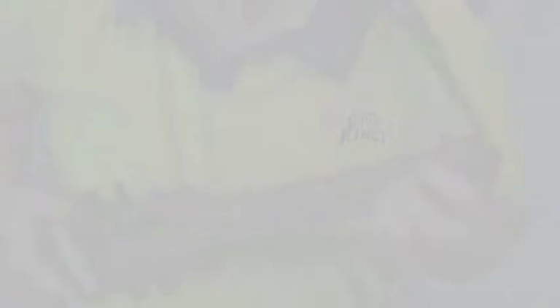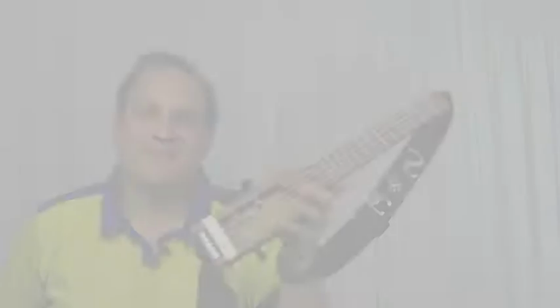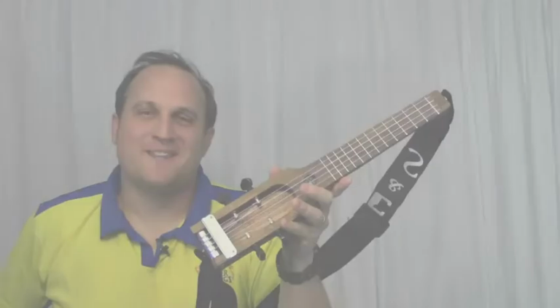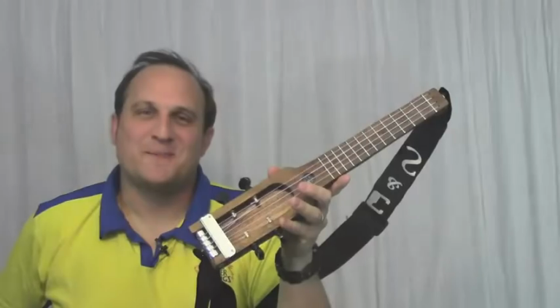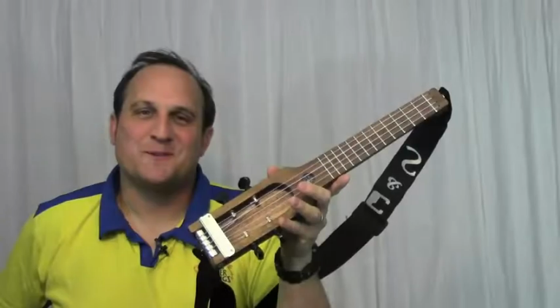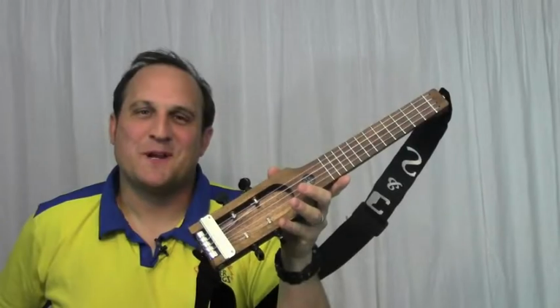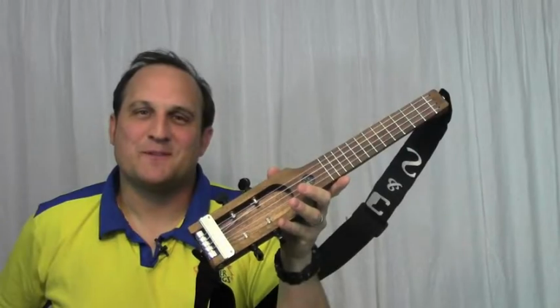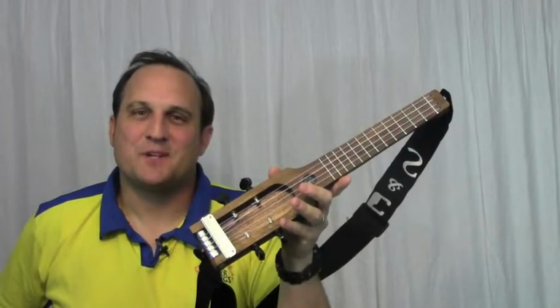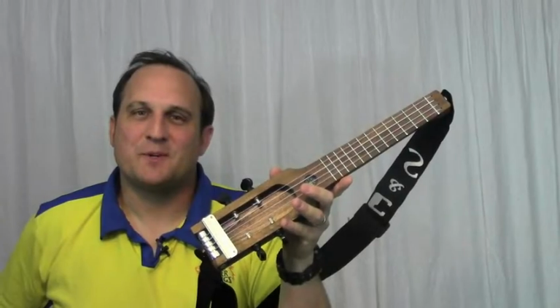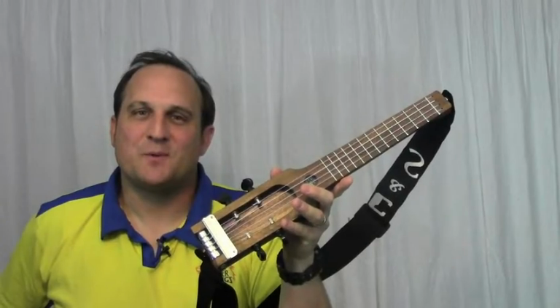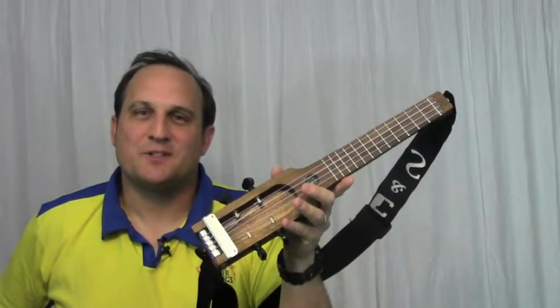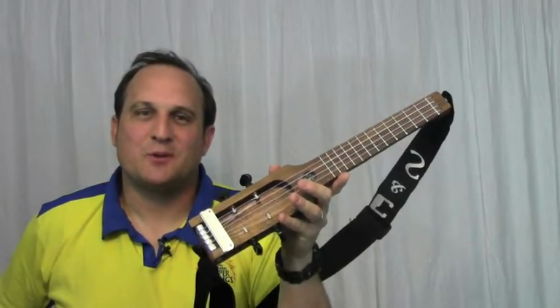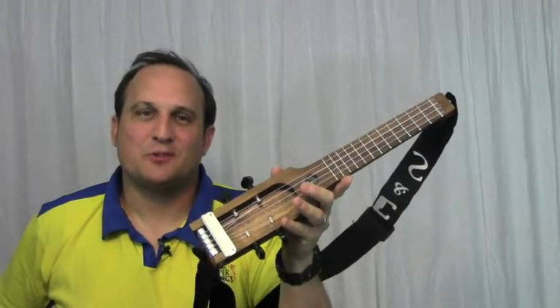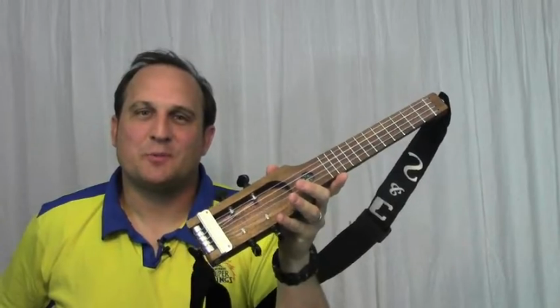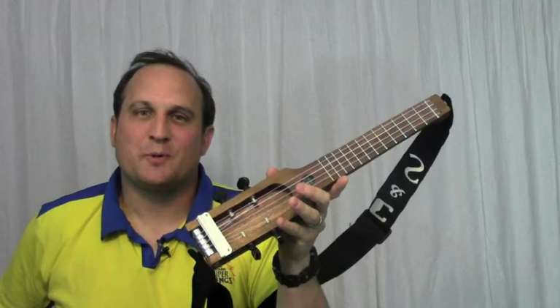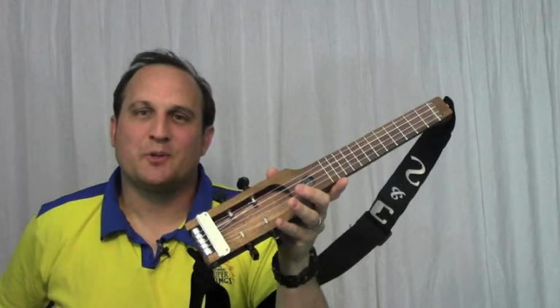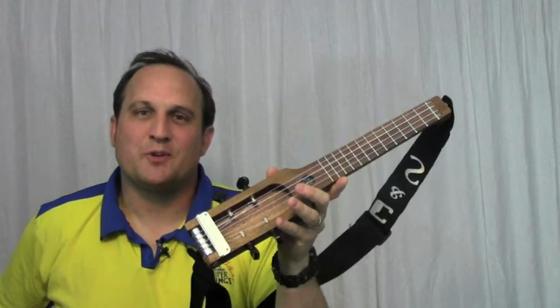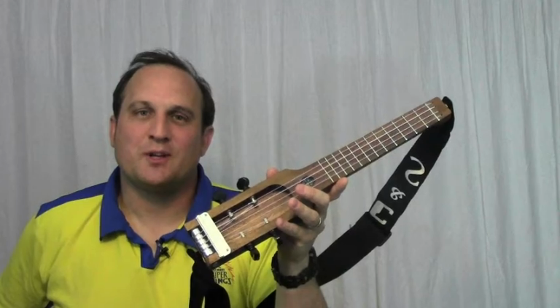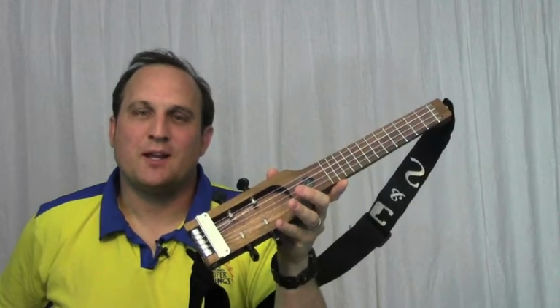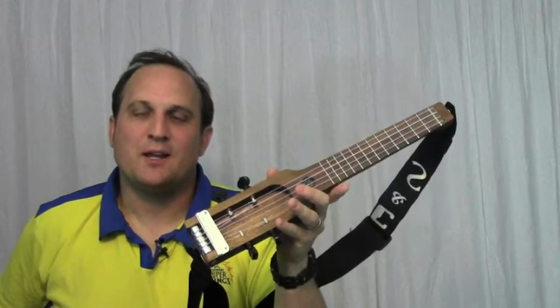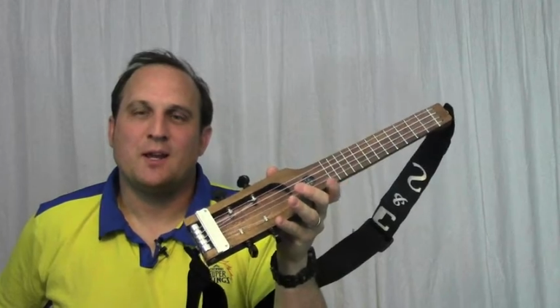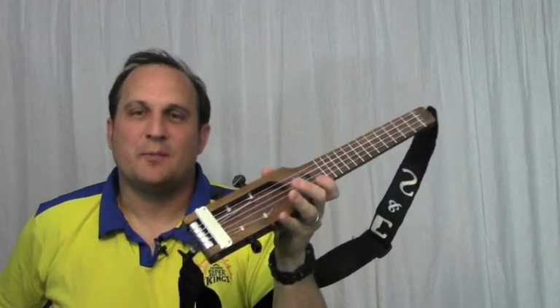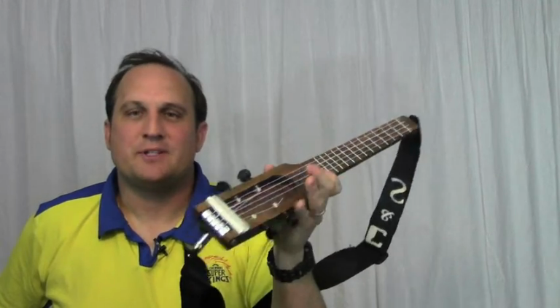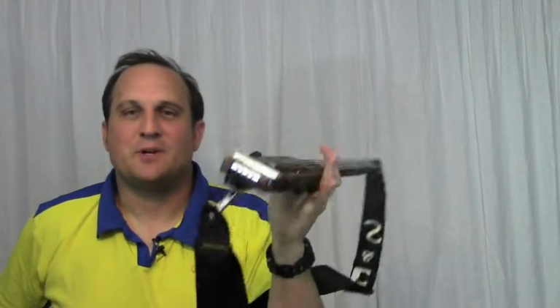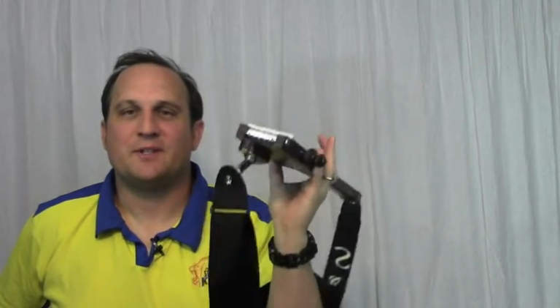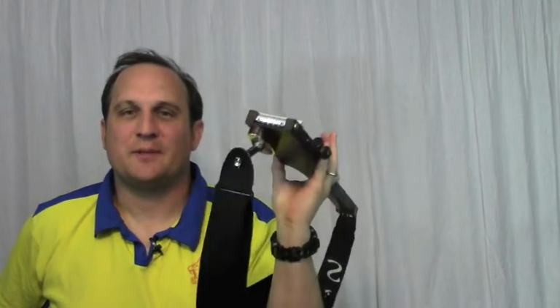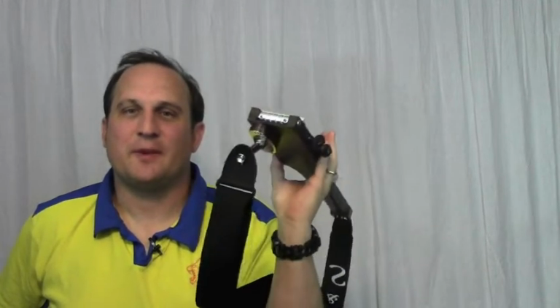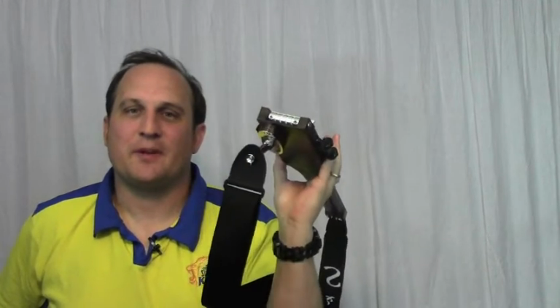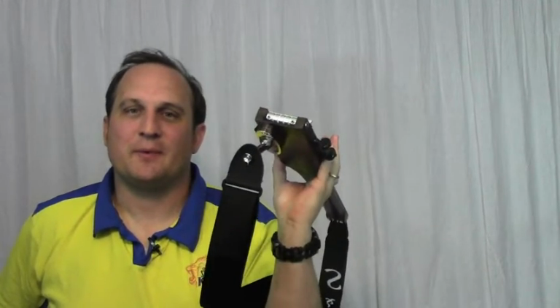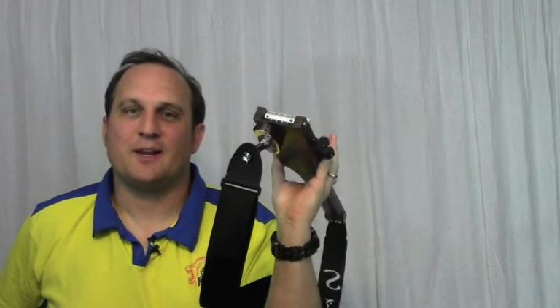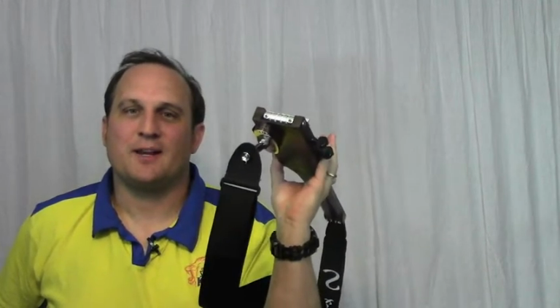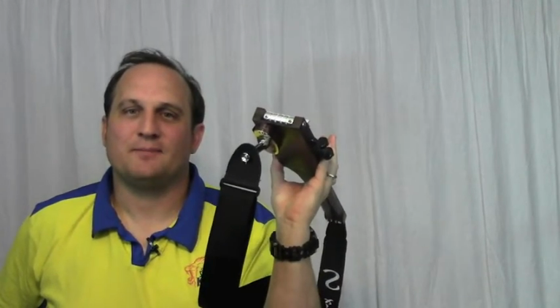This setup is great for someone who wants an ultra portable ukulele but still wants the ability to plug in.